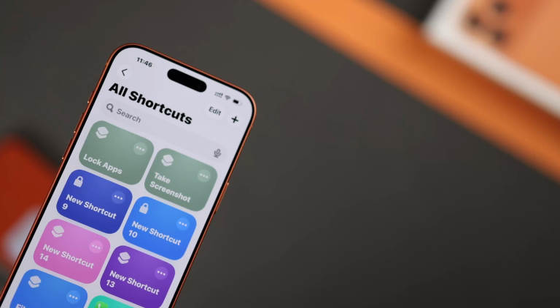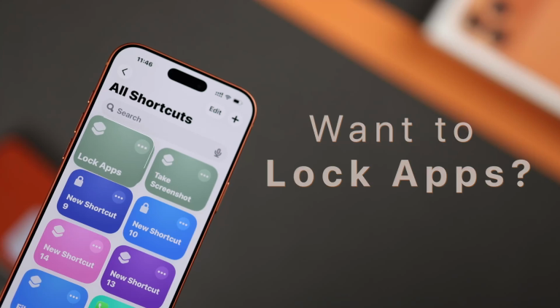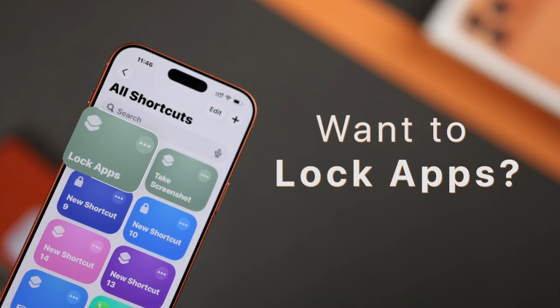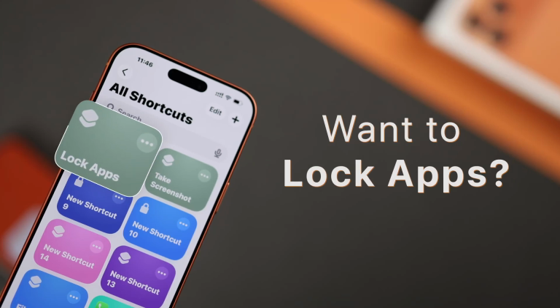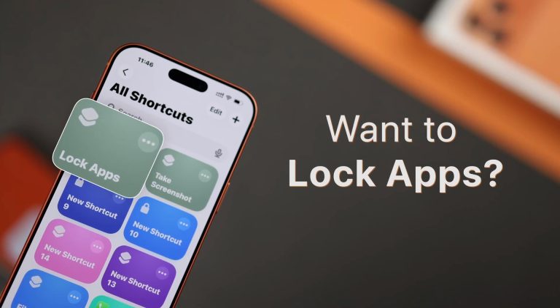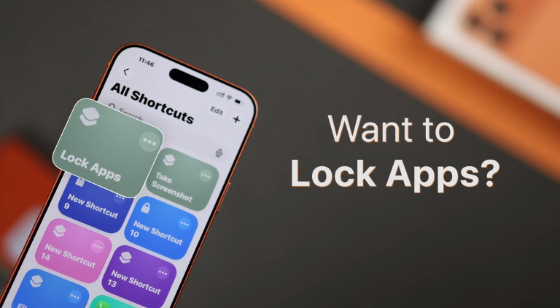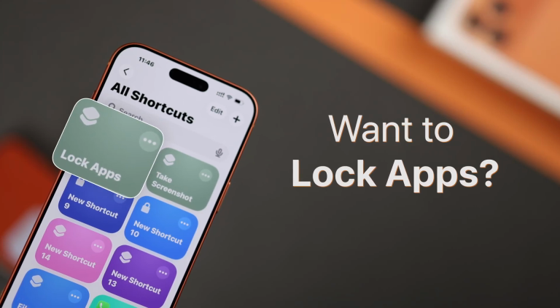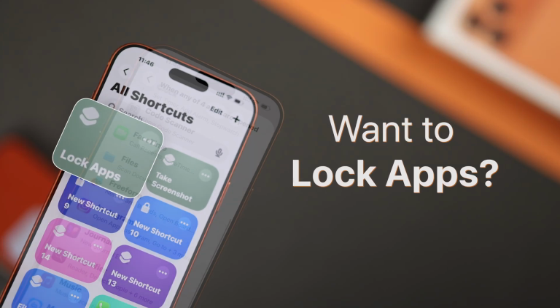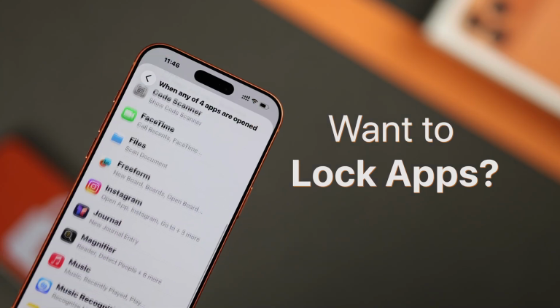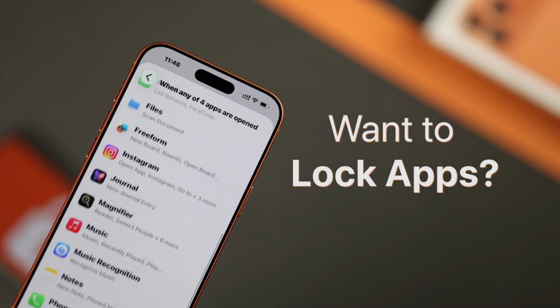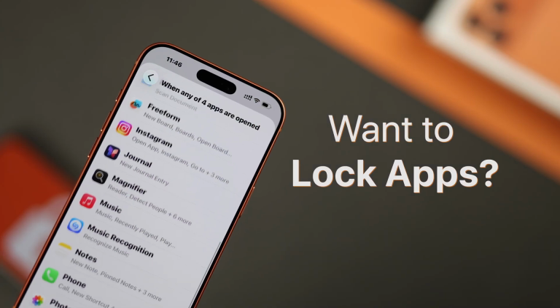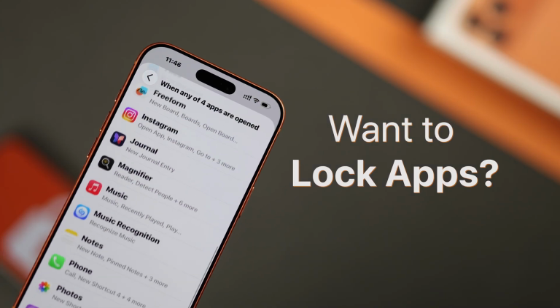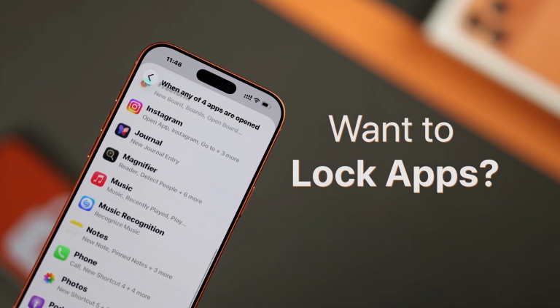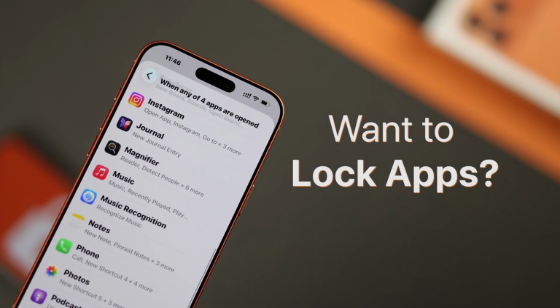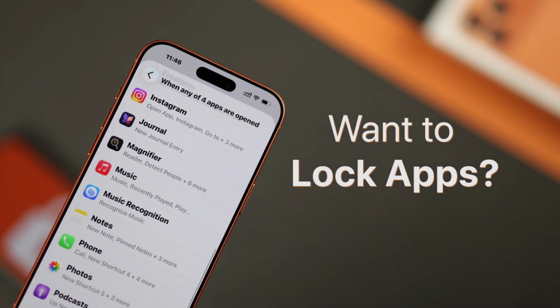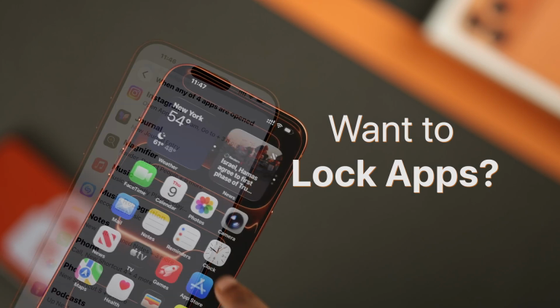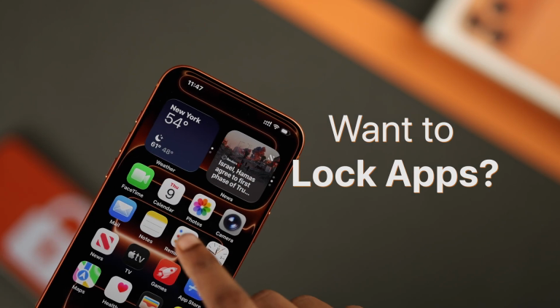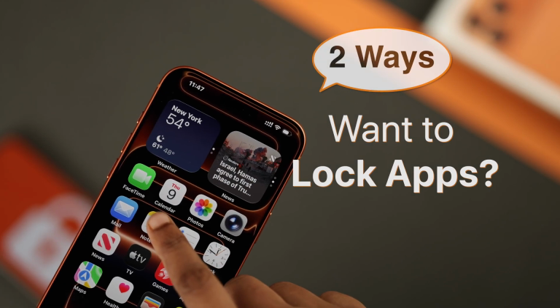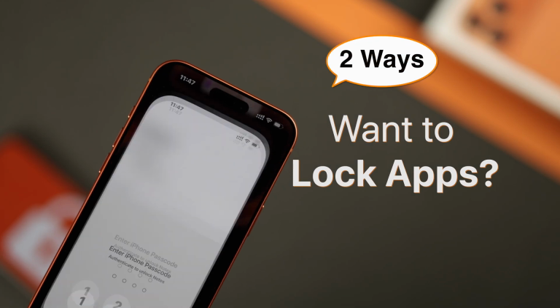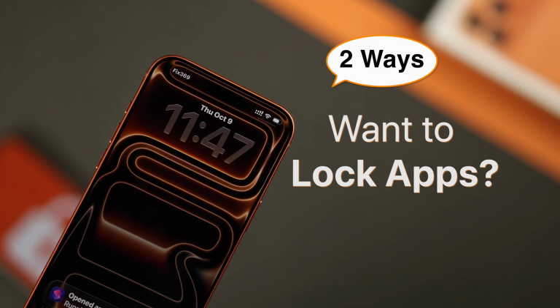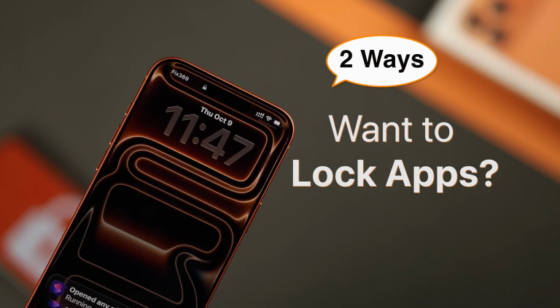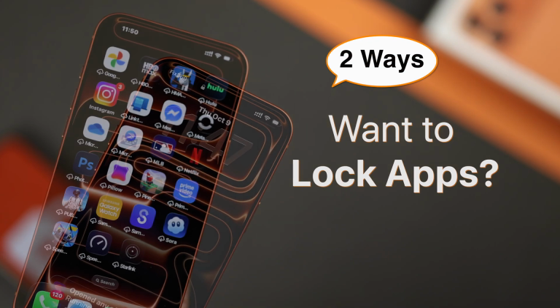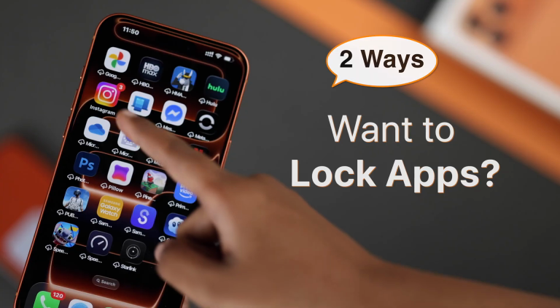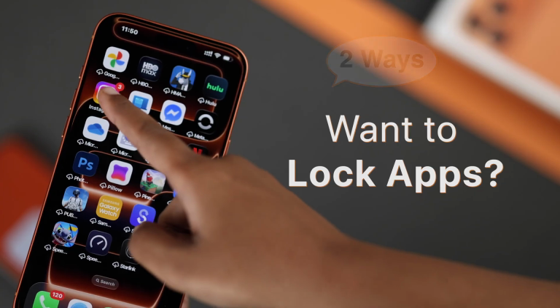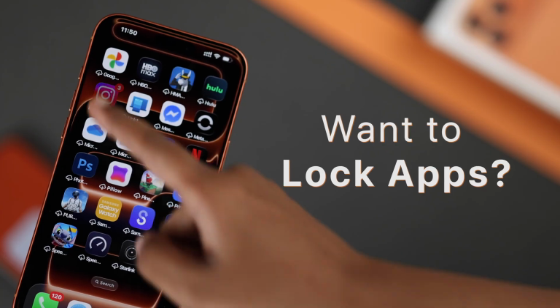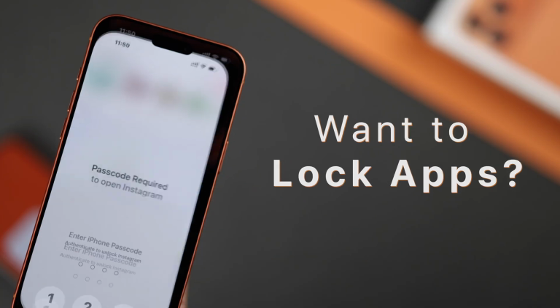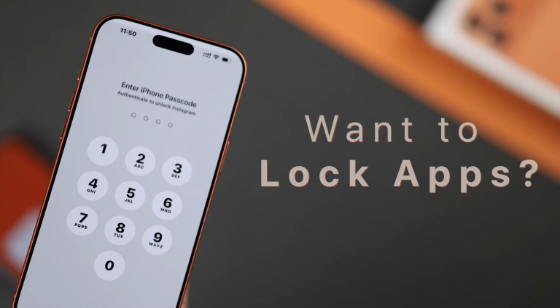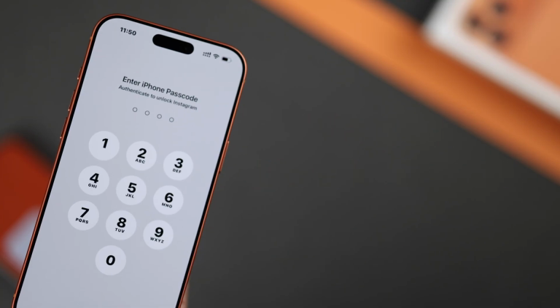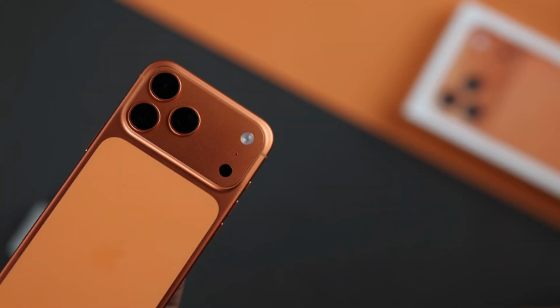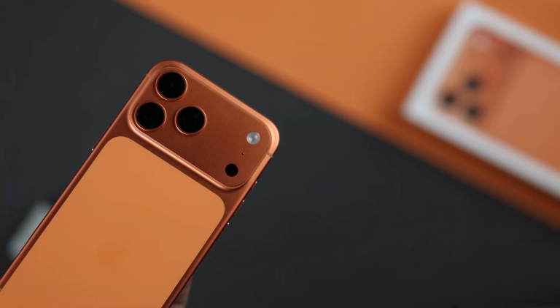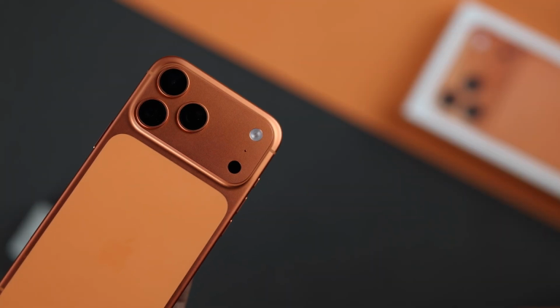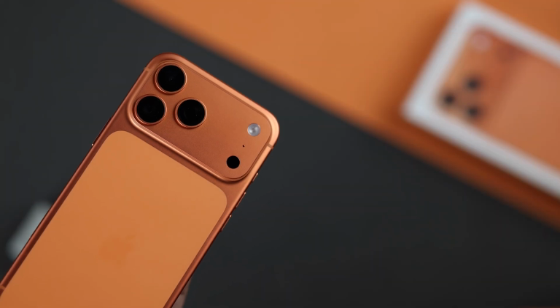Lock apps on iPhone and keep your private stuff safe. Here are two simple ways to do it on your new iPhone 17 Pro Max.